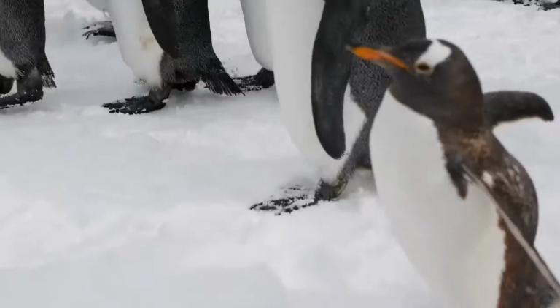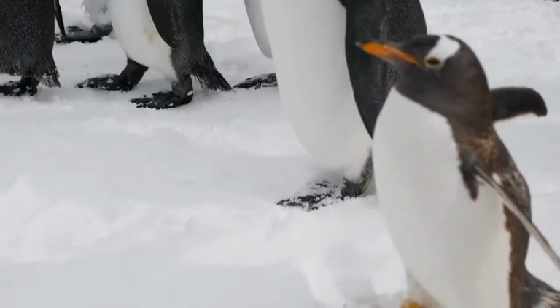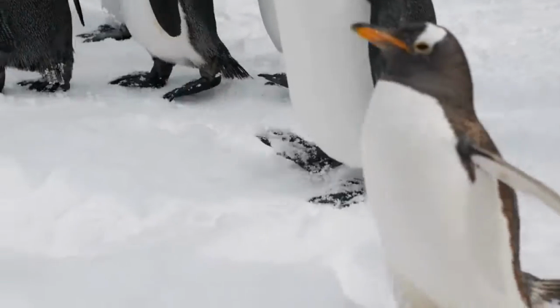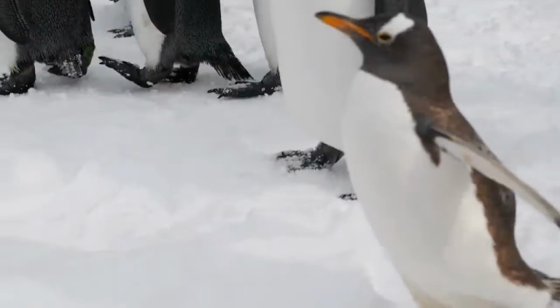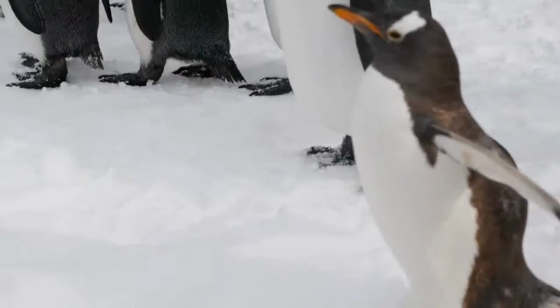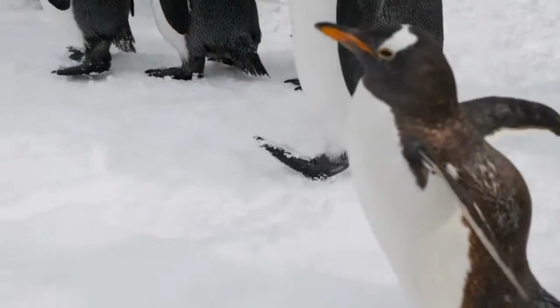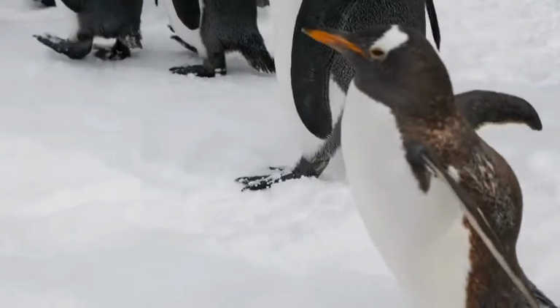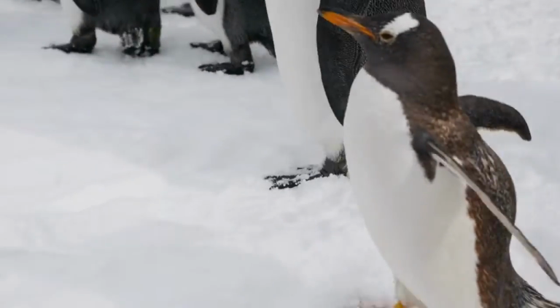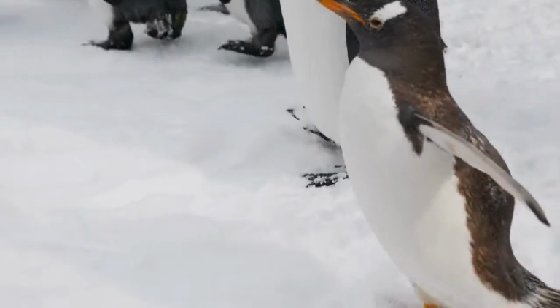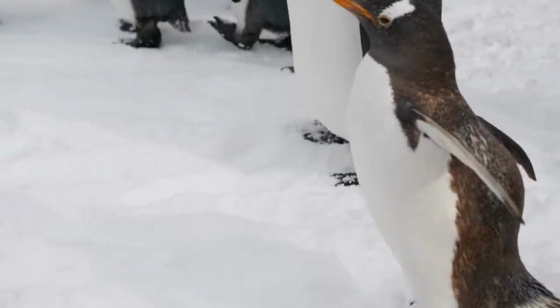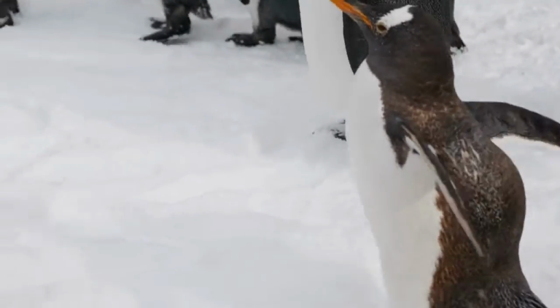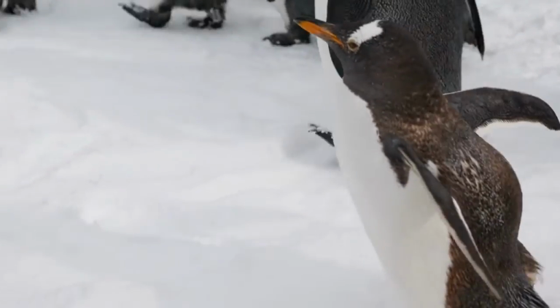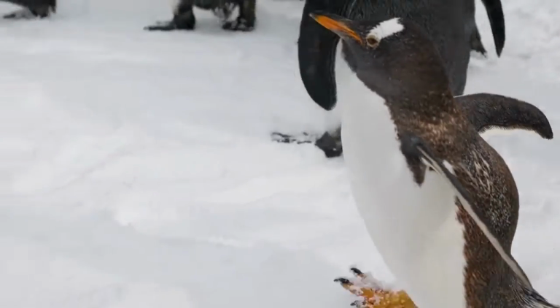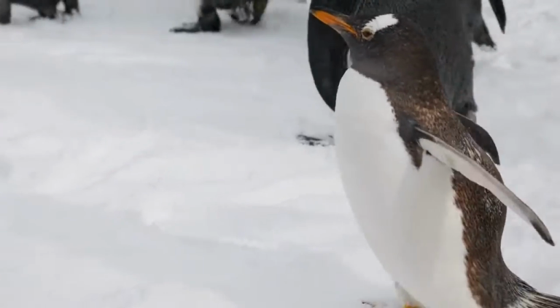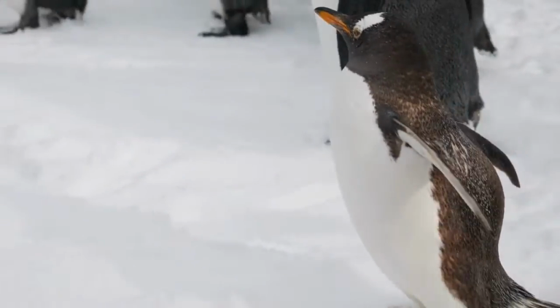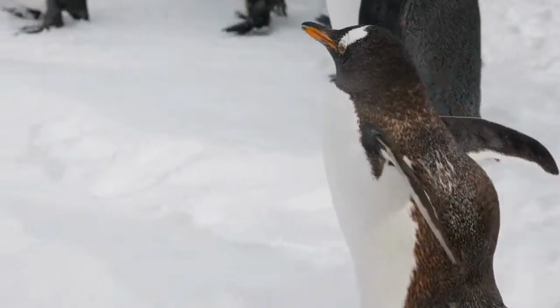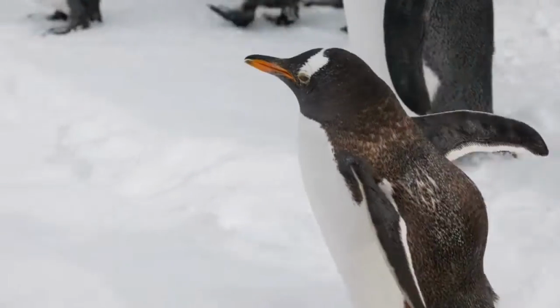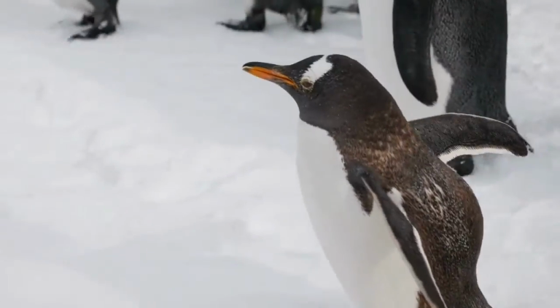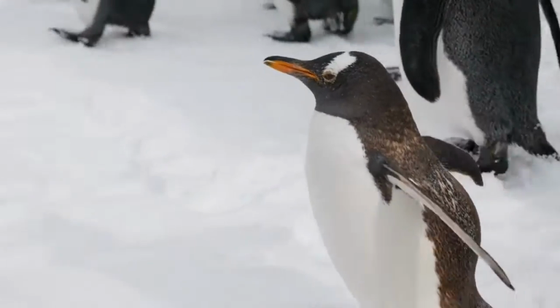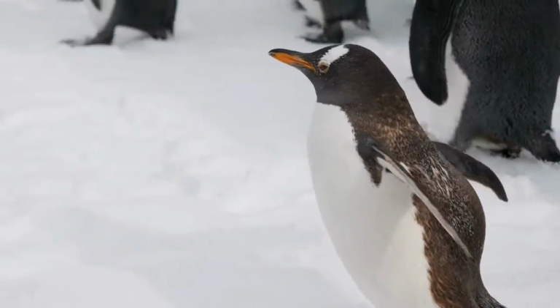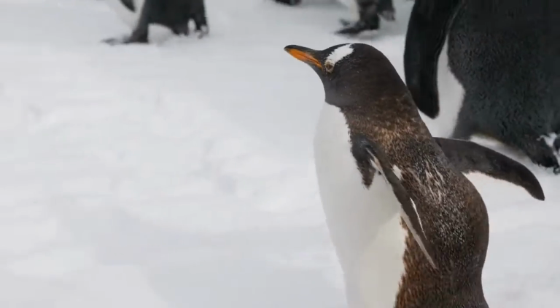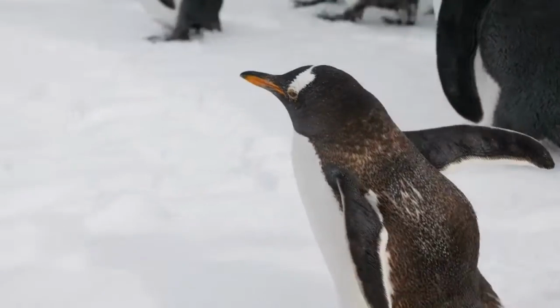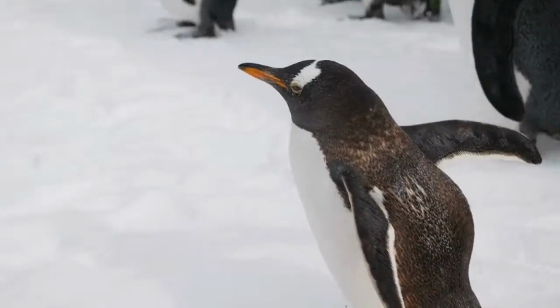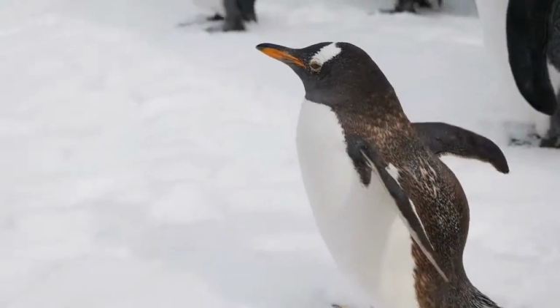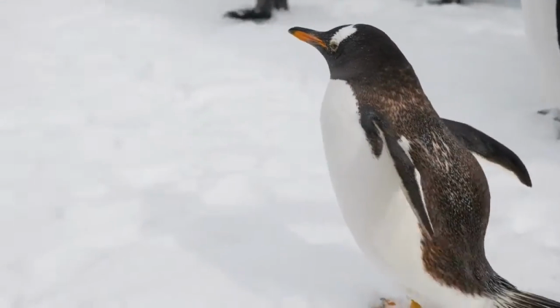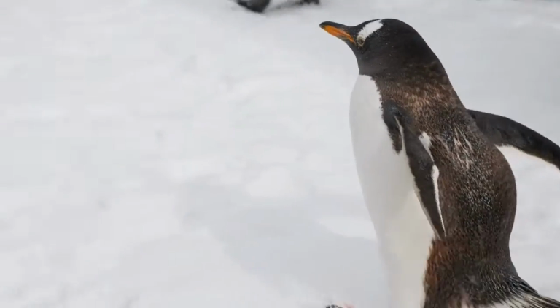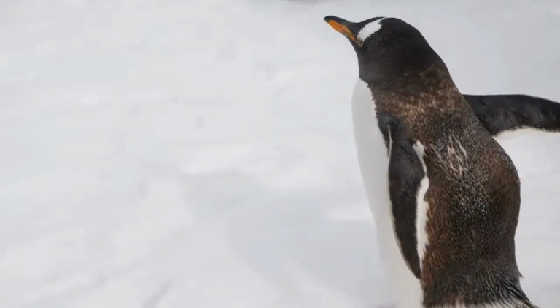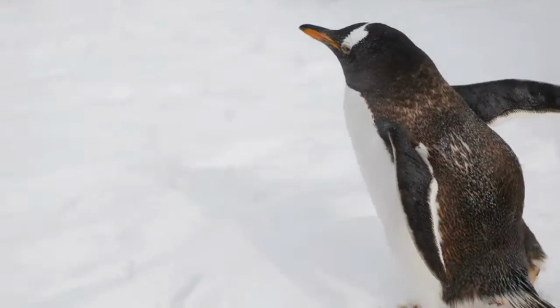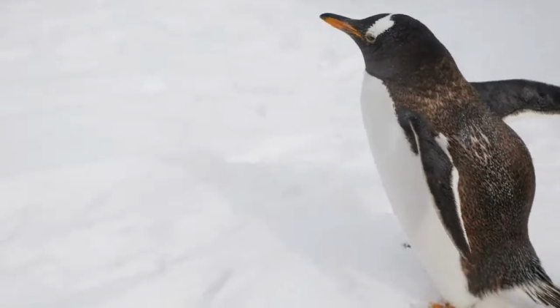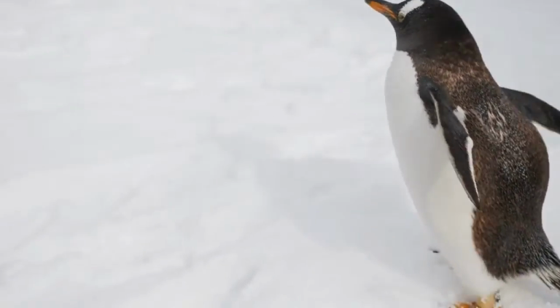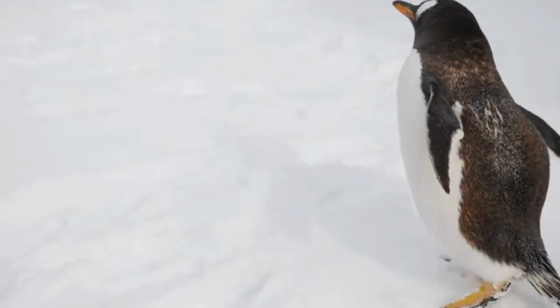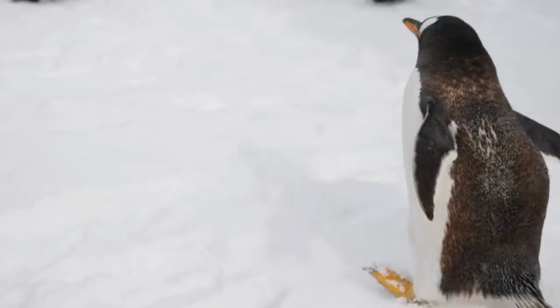Let's have a look at some of these Antarctic animals and see if you can spot any similar features of them.